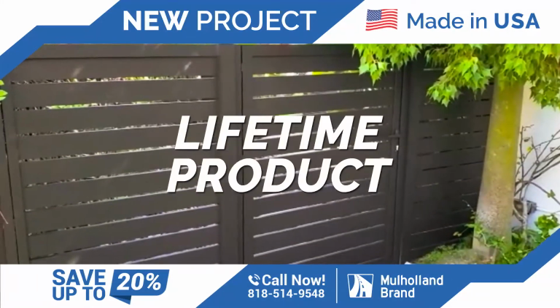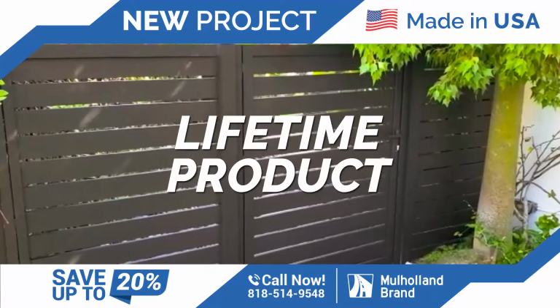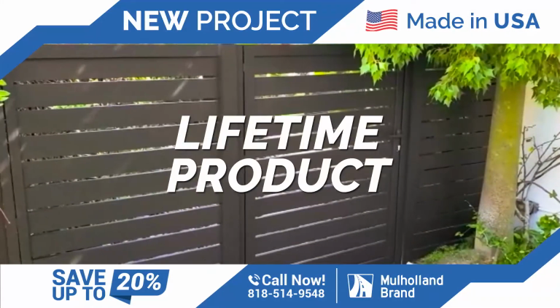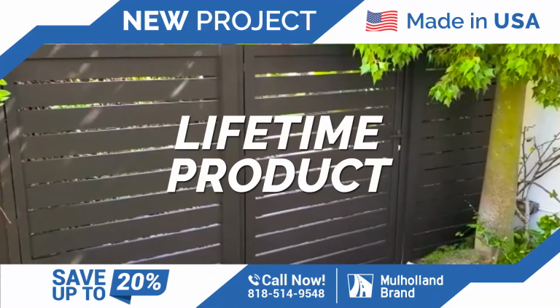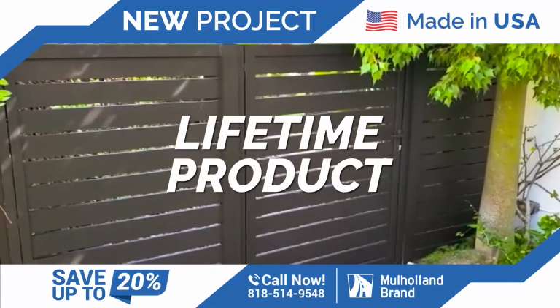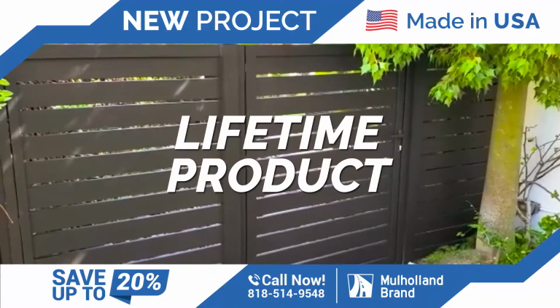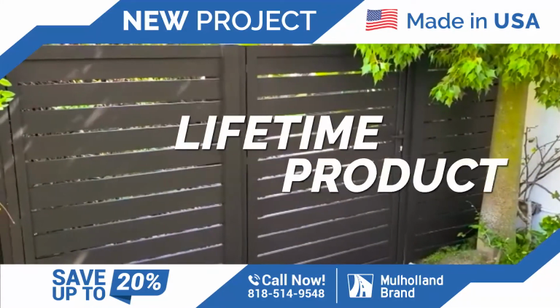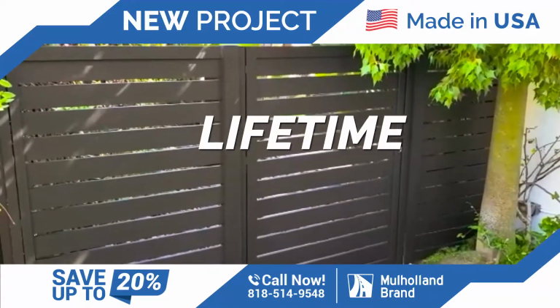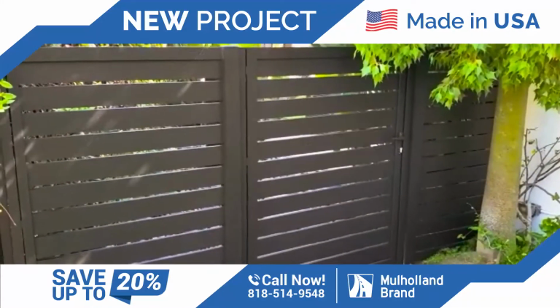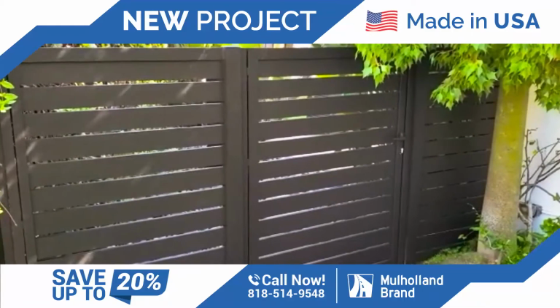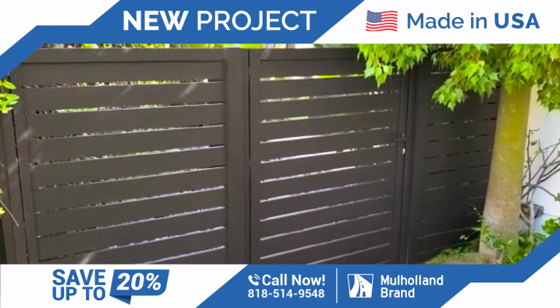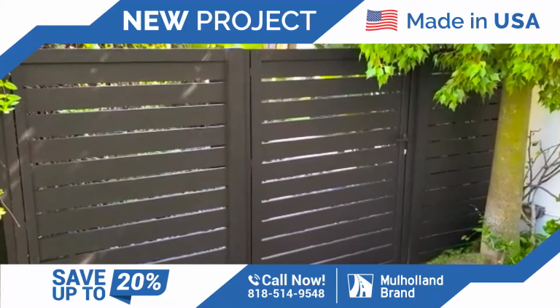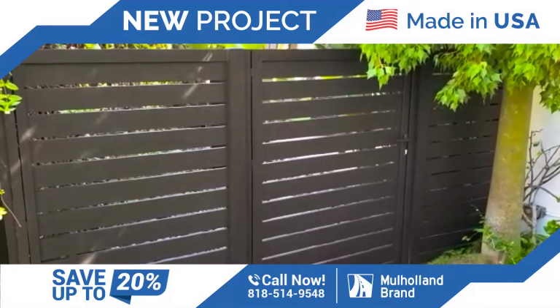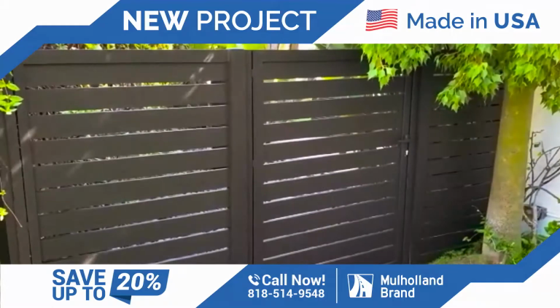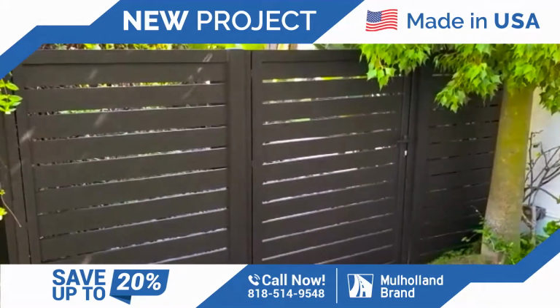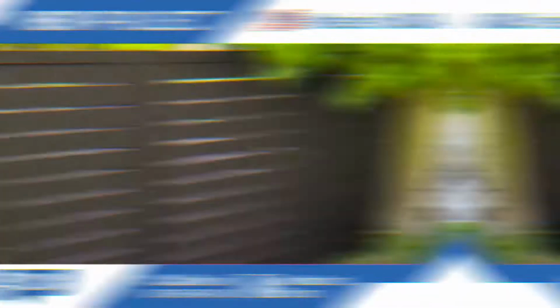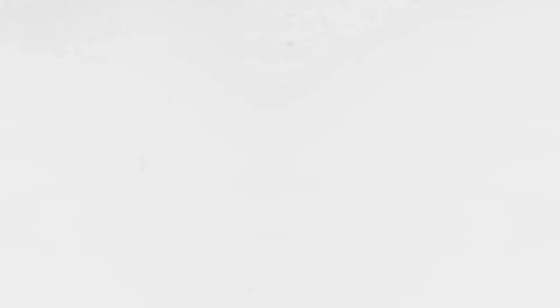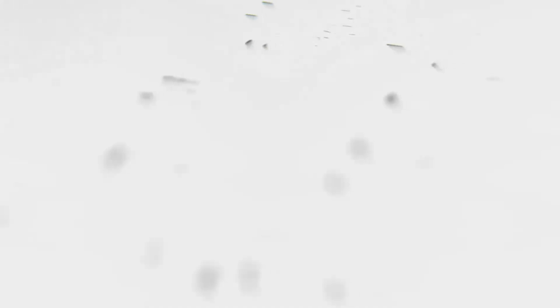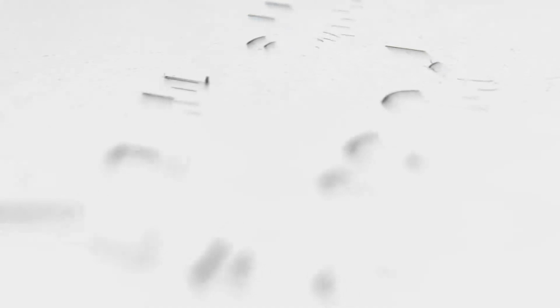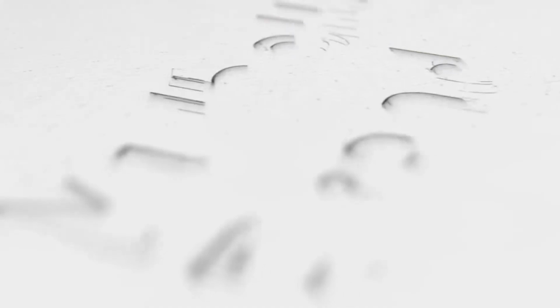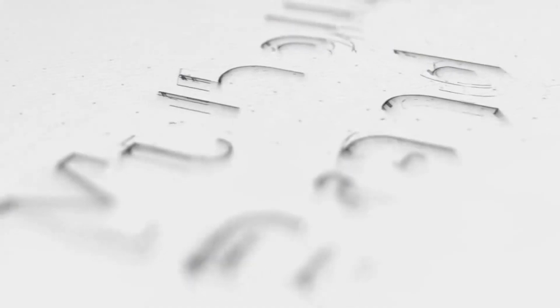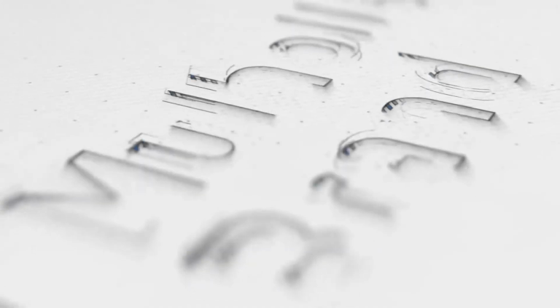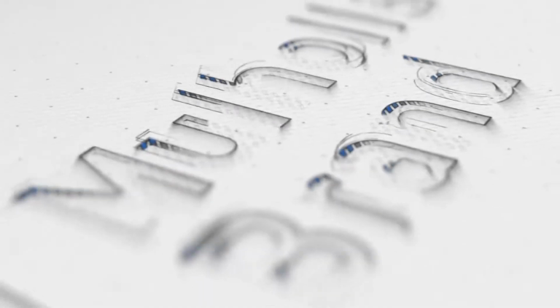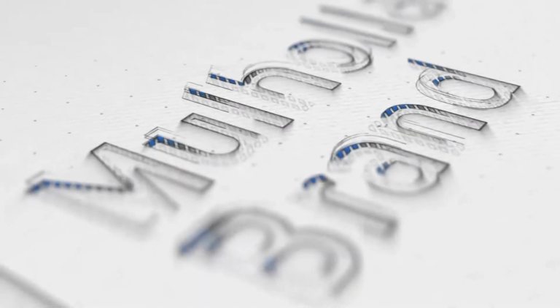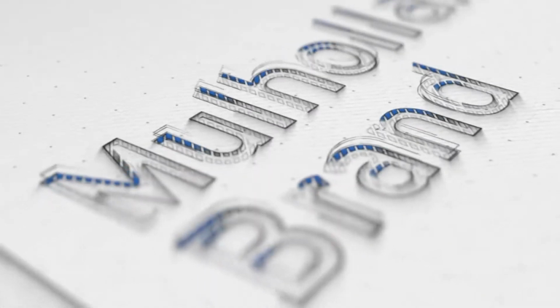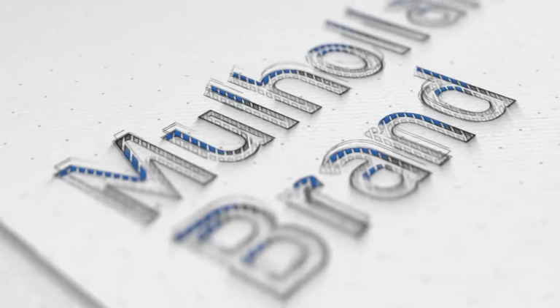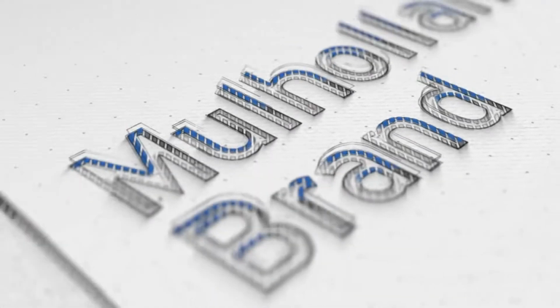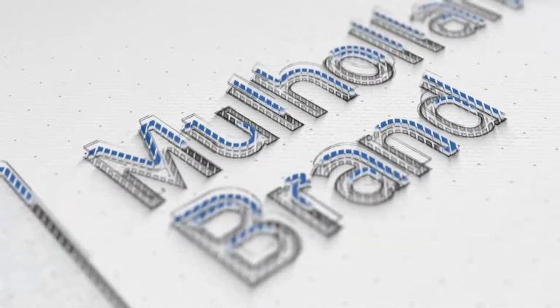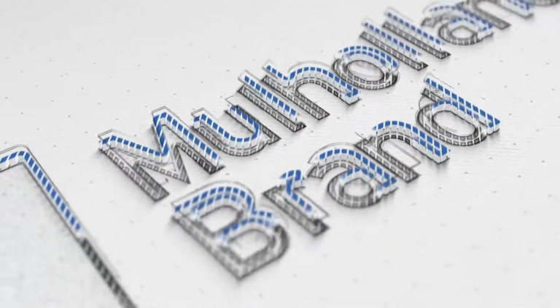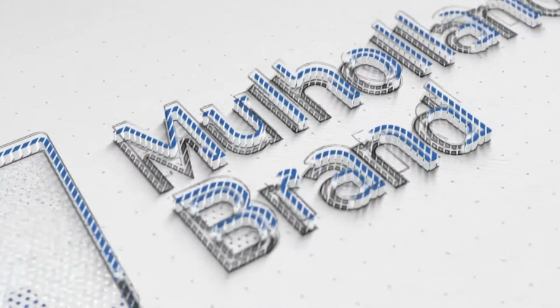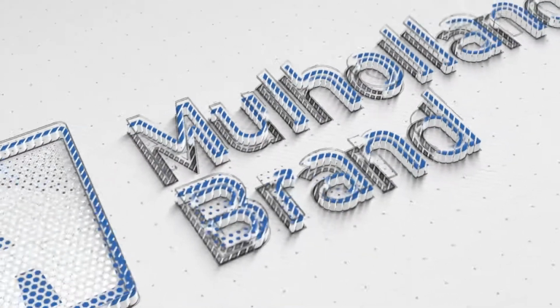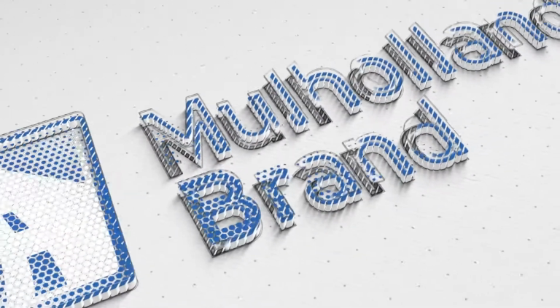Customer's happy, signed off. We will see you on another beautiful project from Holland Gates.